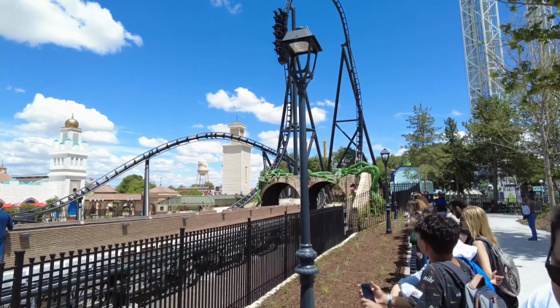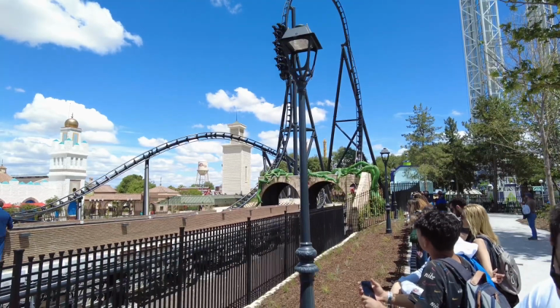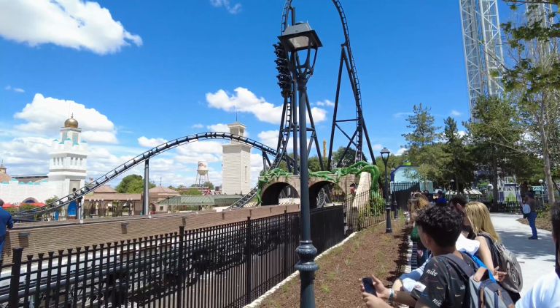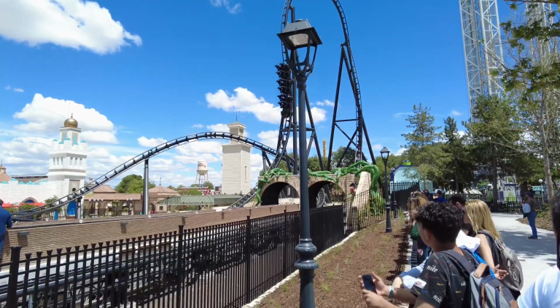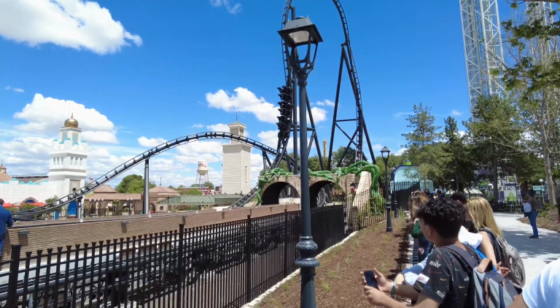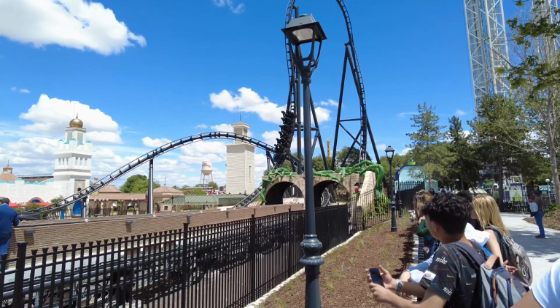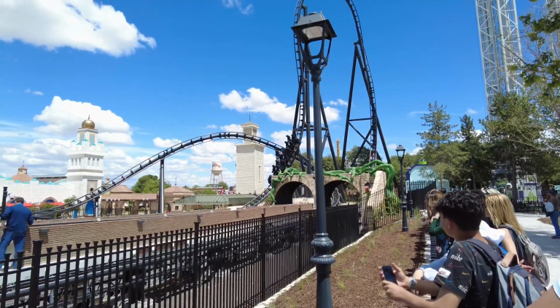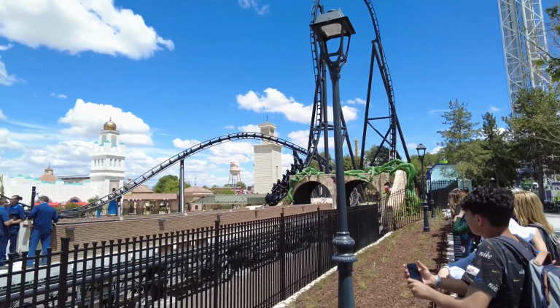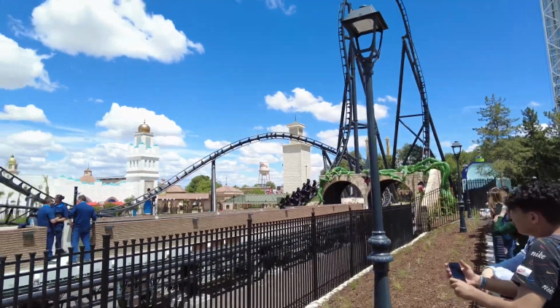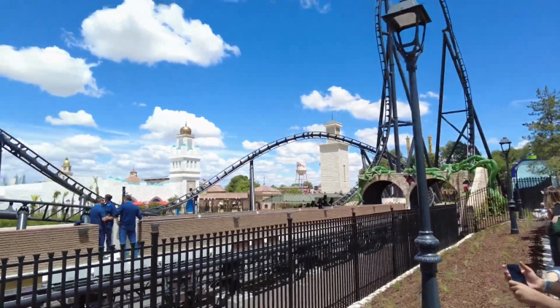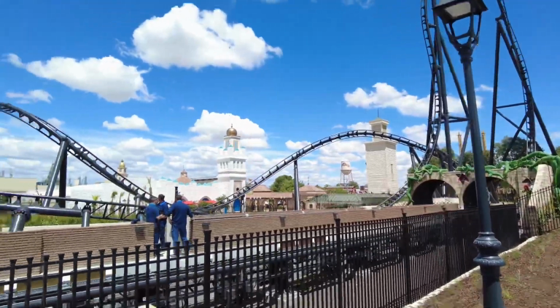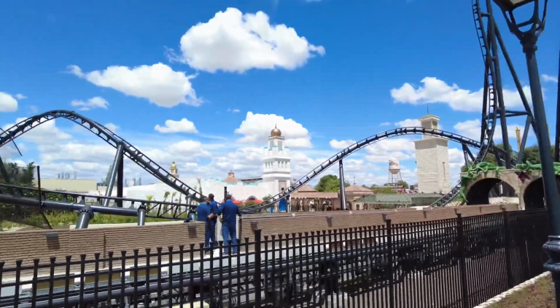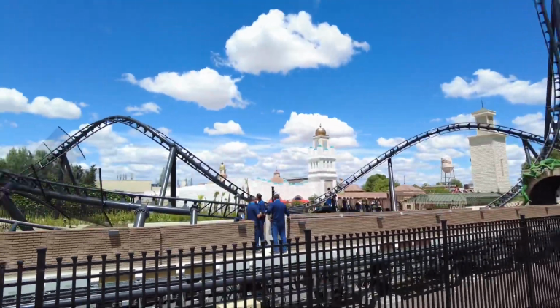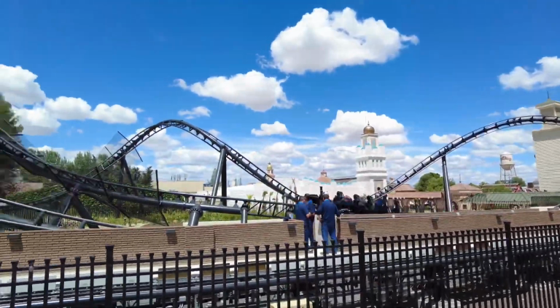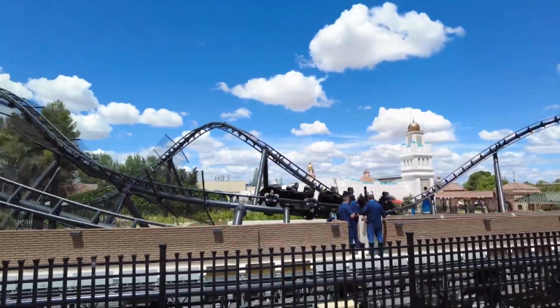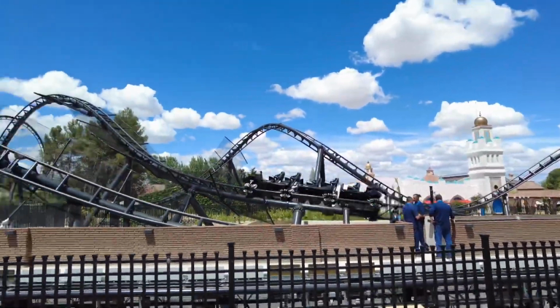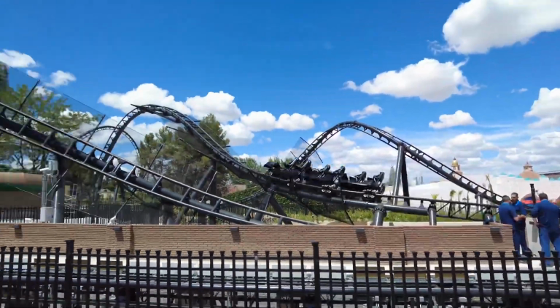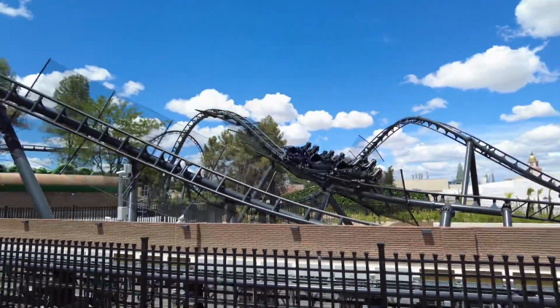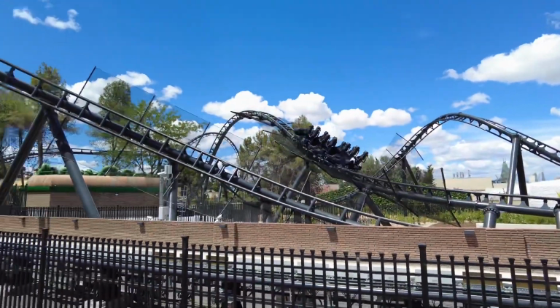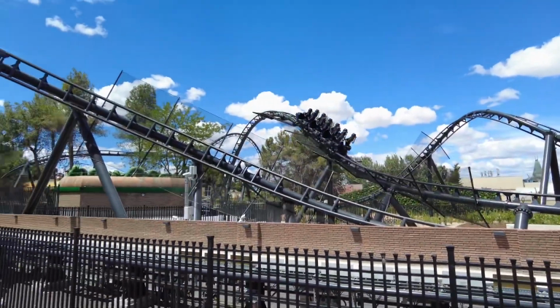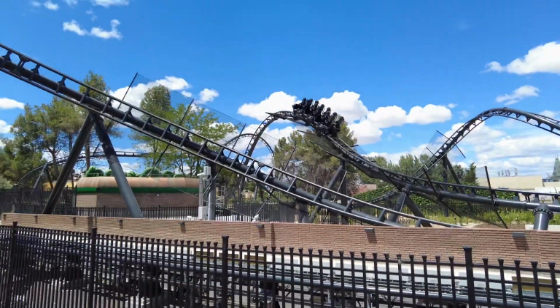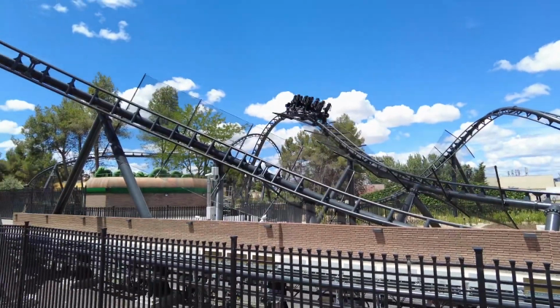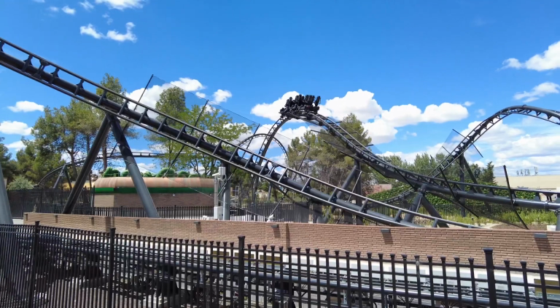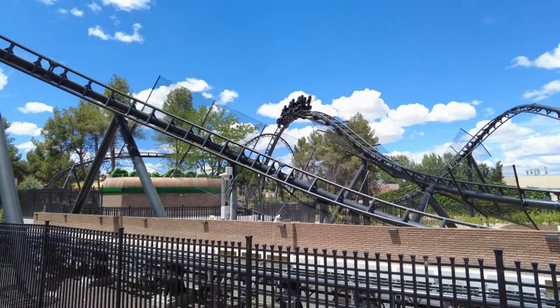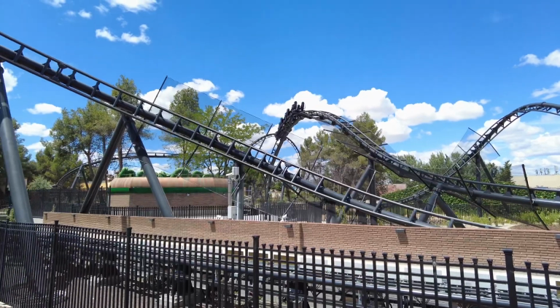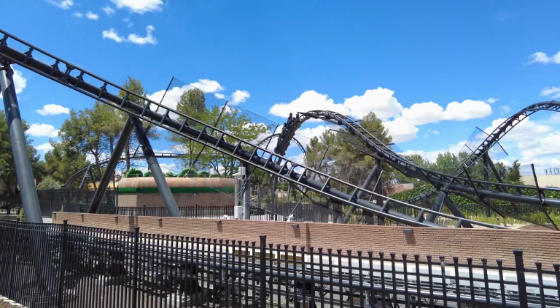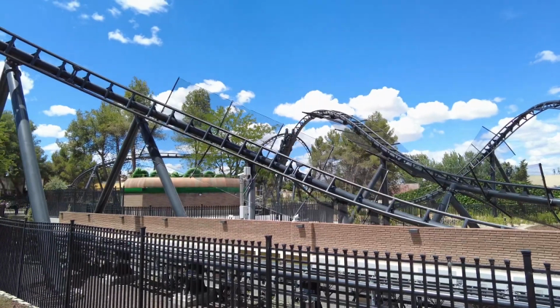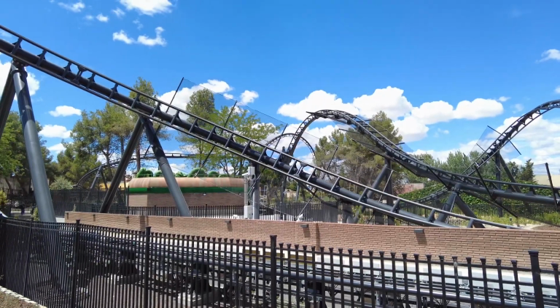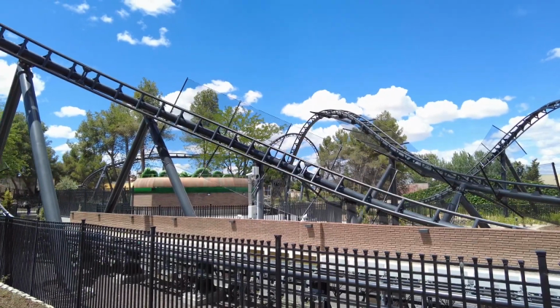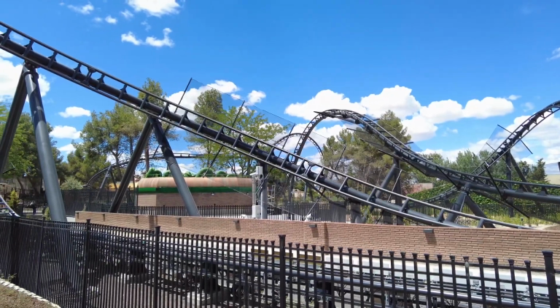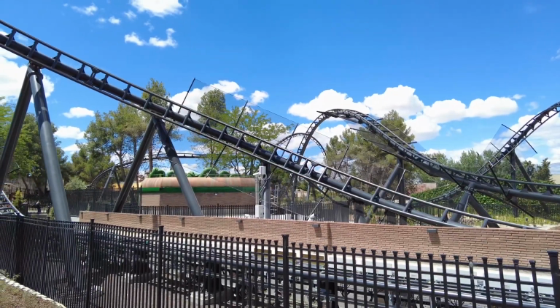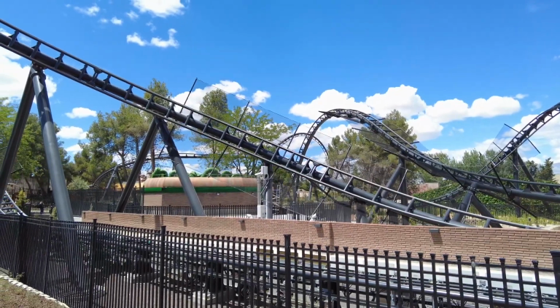Let's jump into Bruce Wayne's mansion and take a tour of the inside queue, since you're about to leave Madrid and enter Gotham City once you step inside.